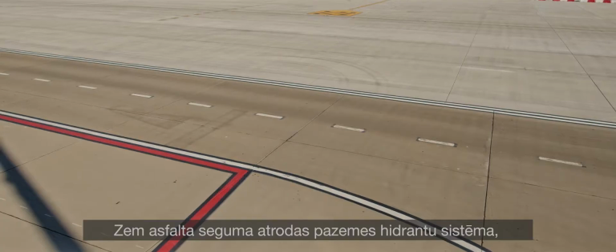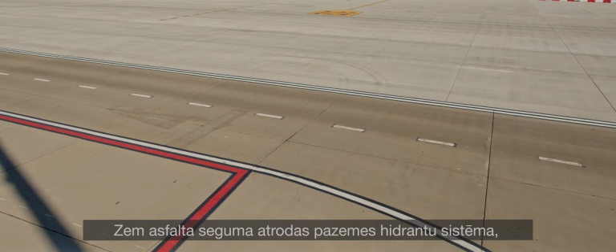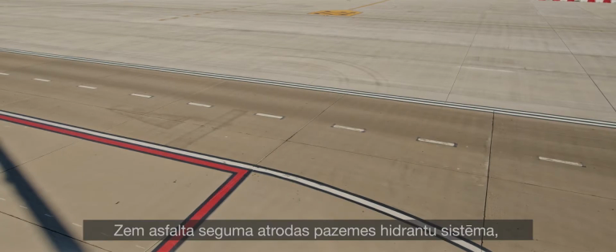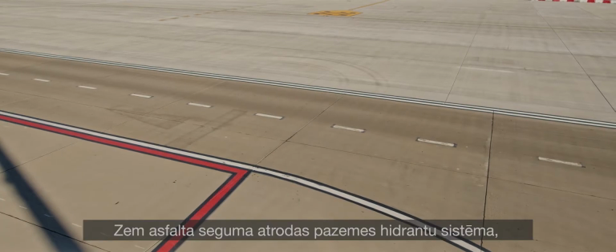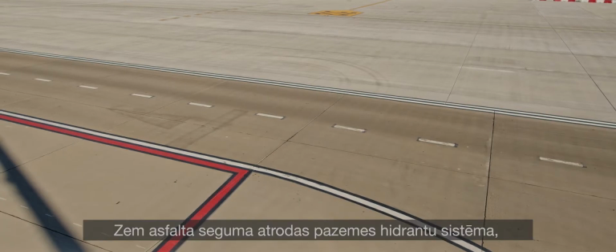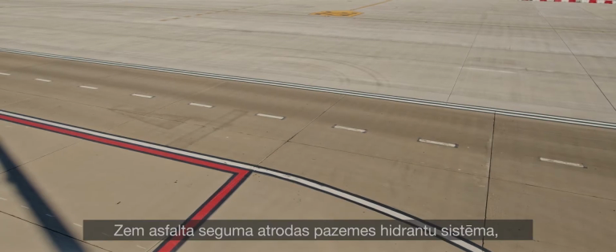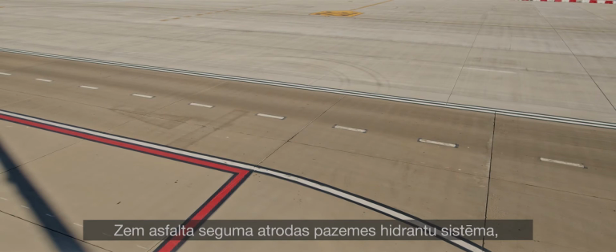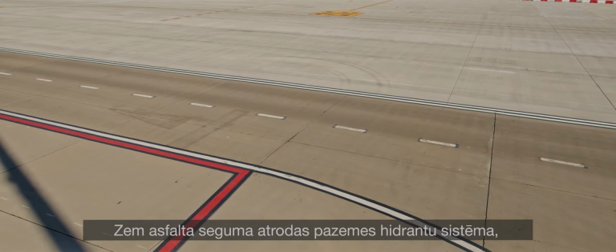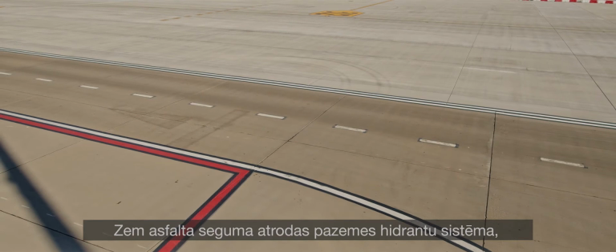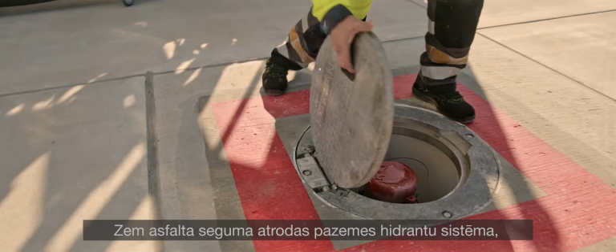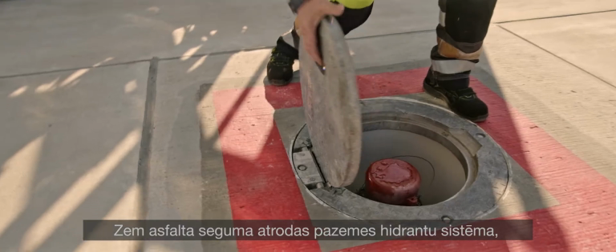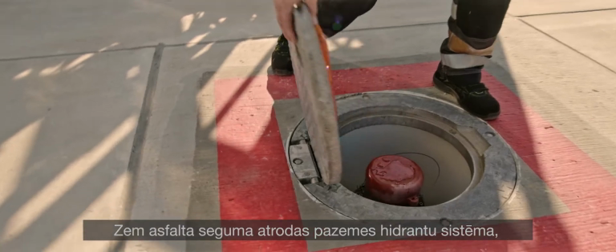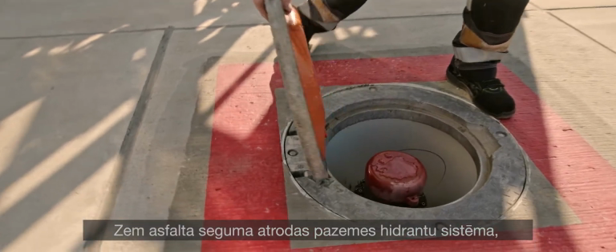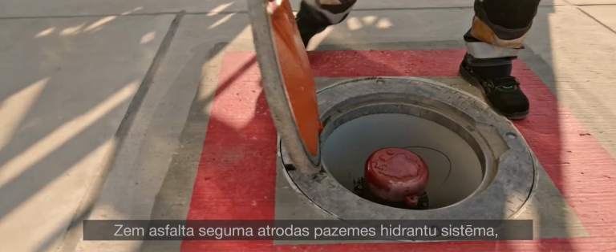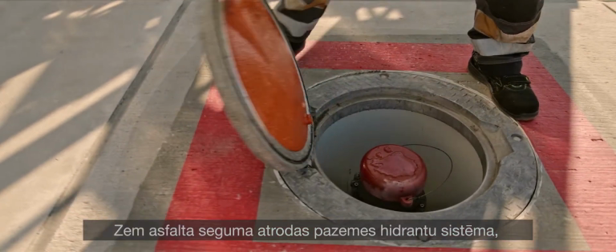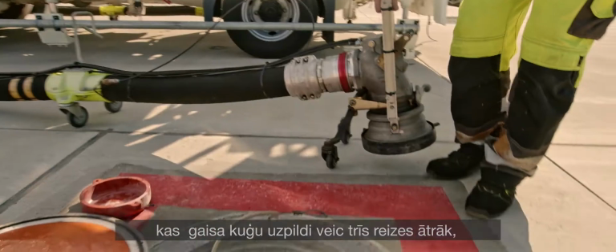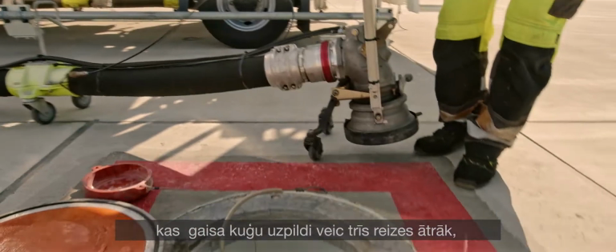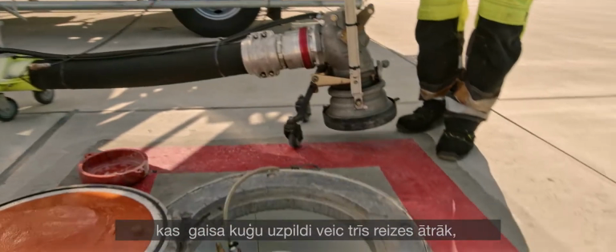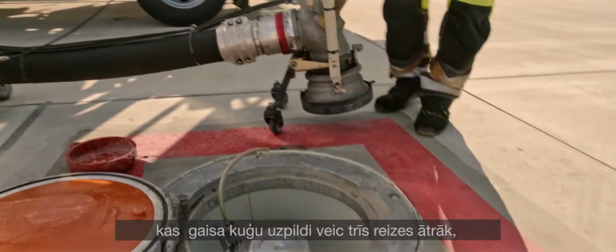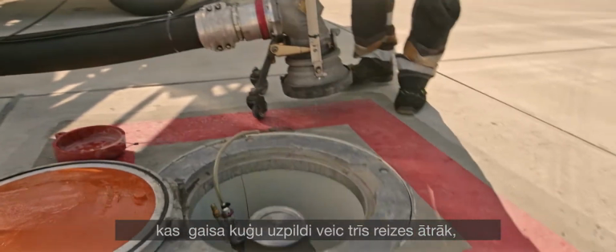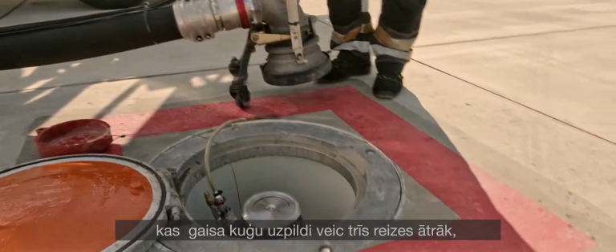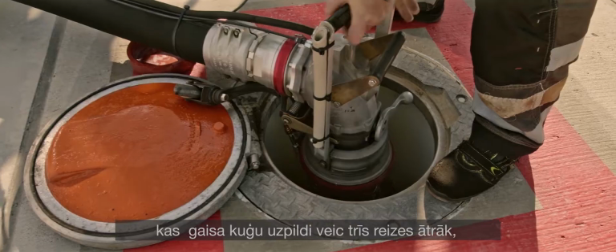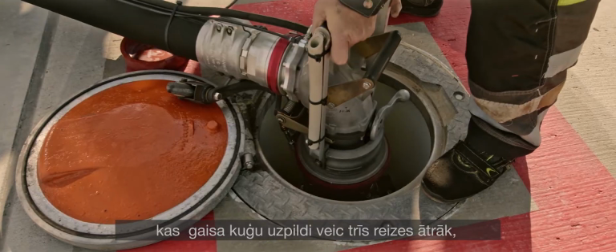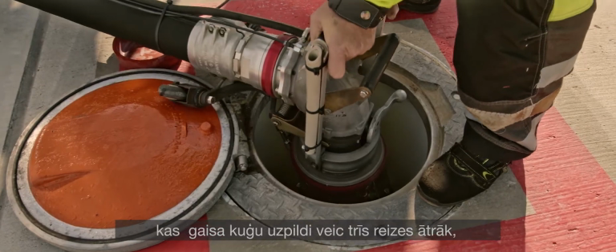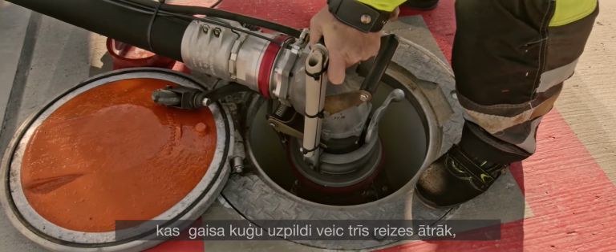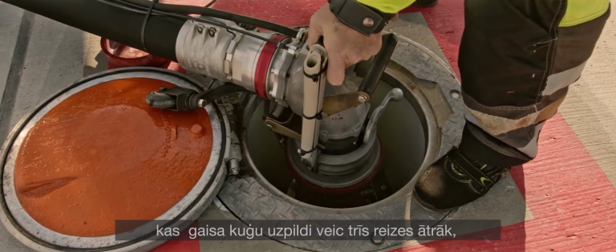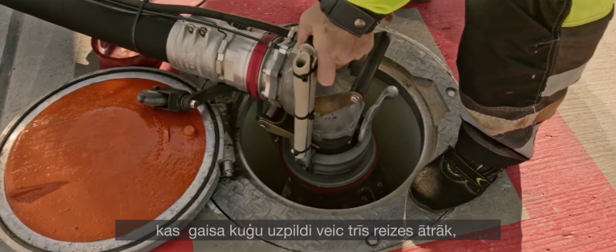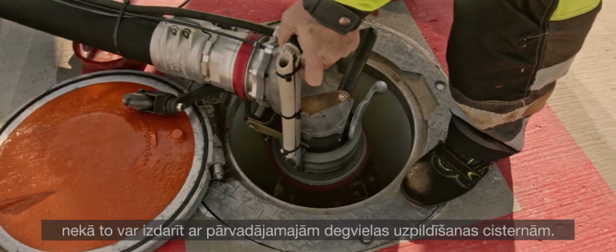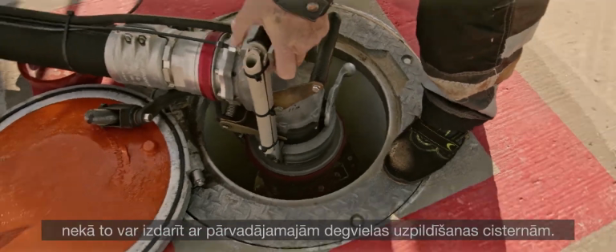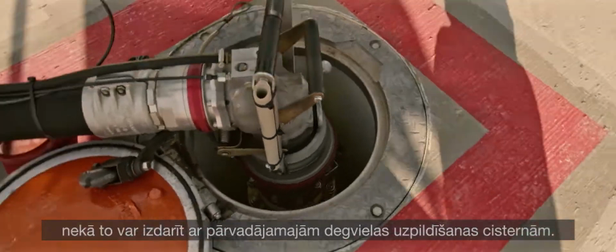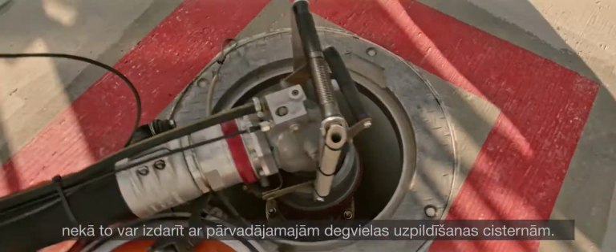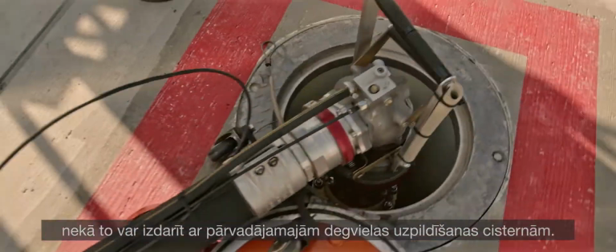Underneath this asphalt lies an underground hydrant system that fills an aircraft three times faster than with fuel trucks.